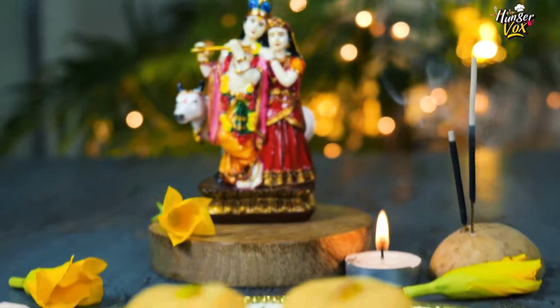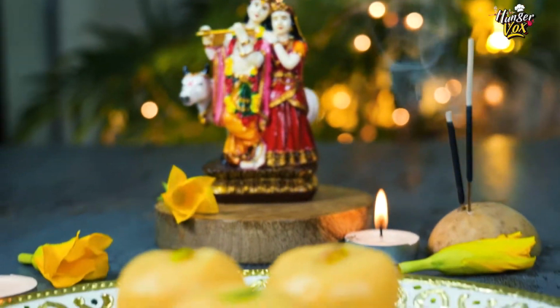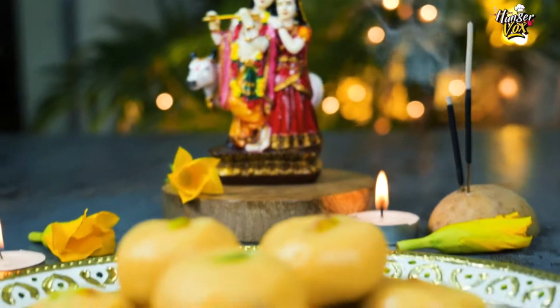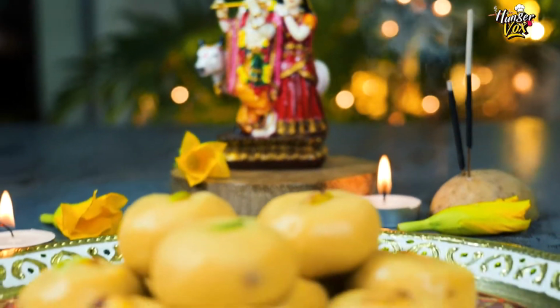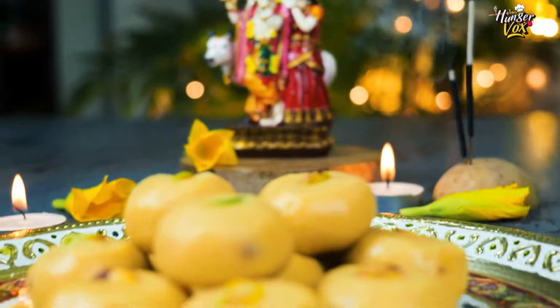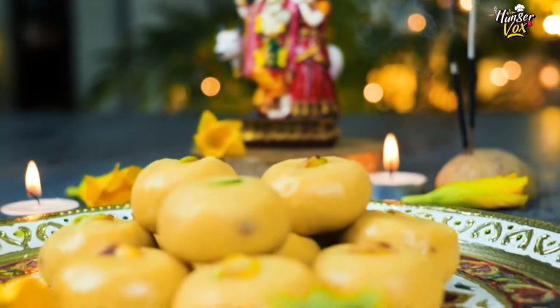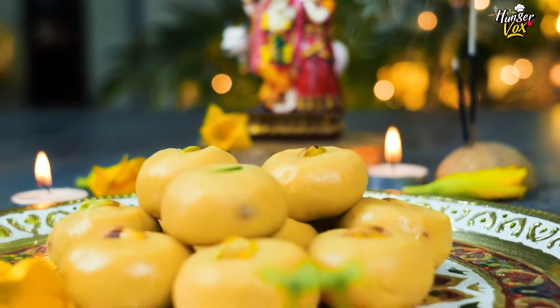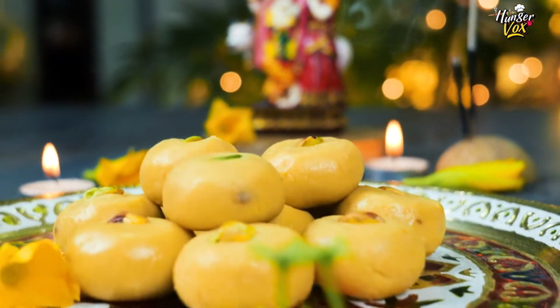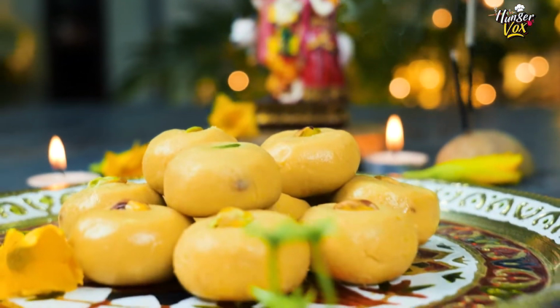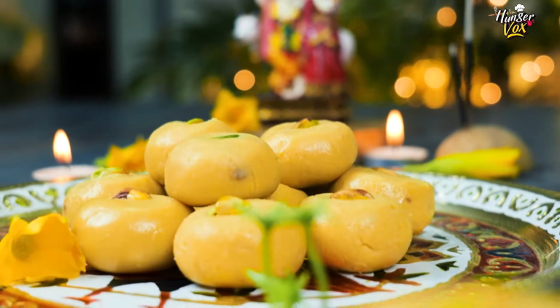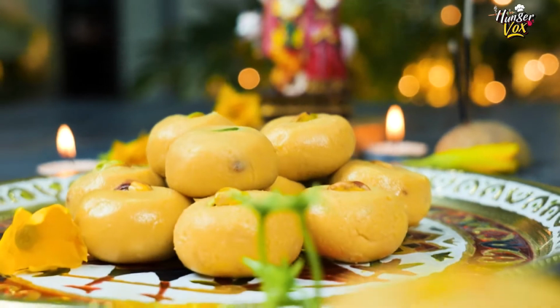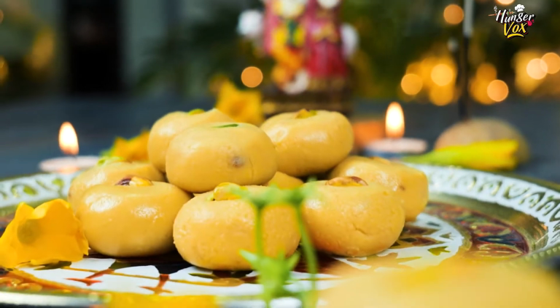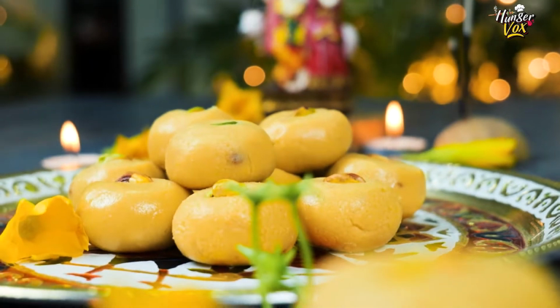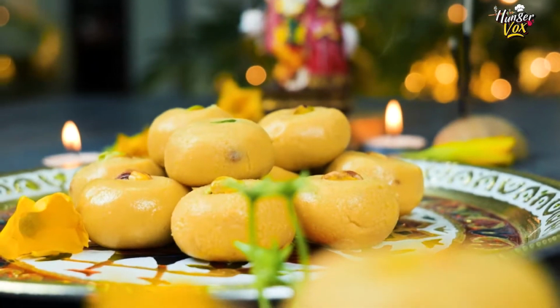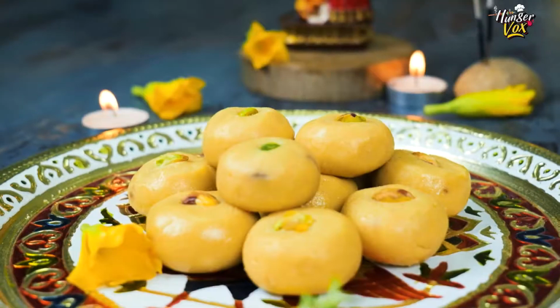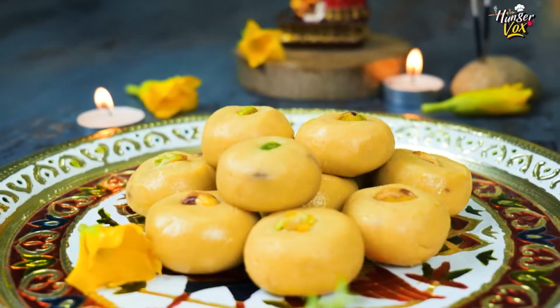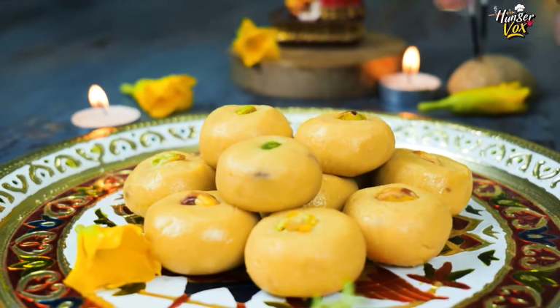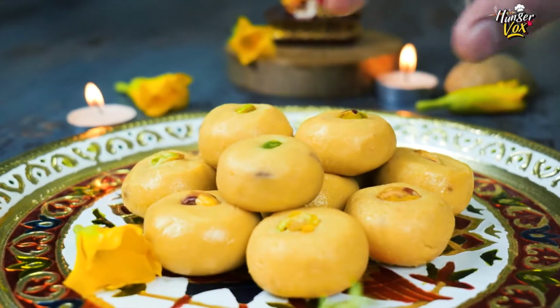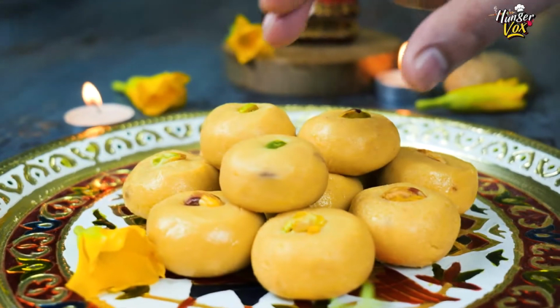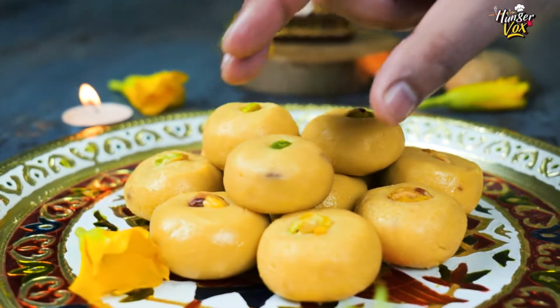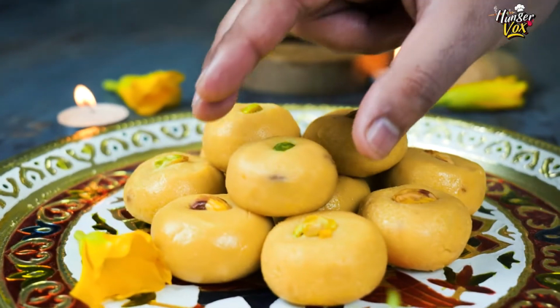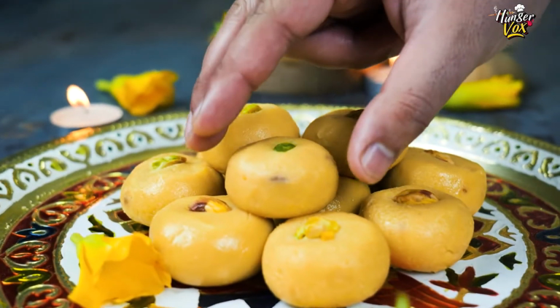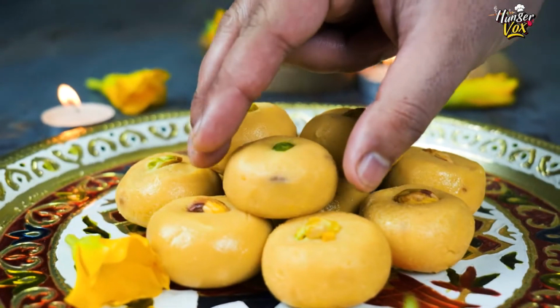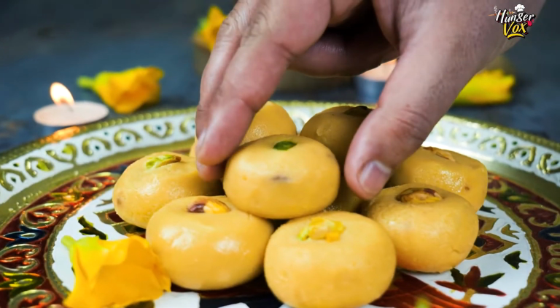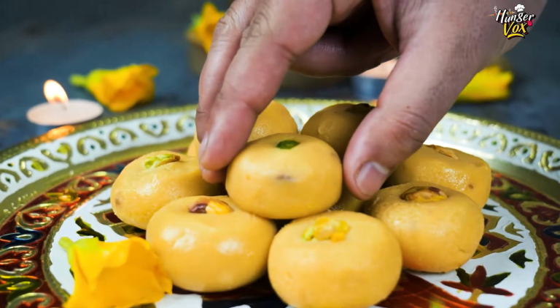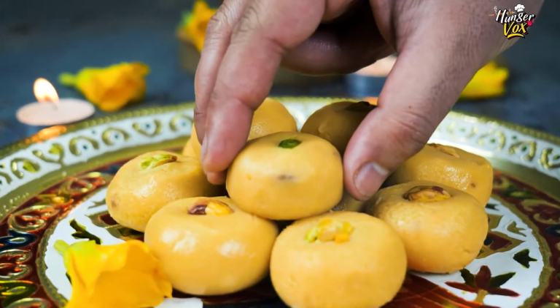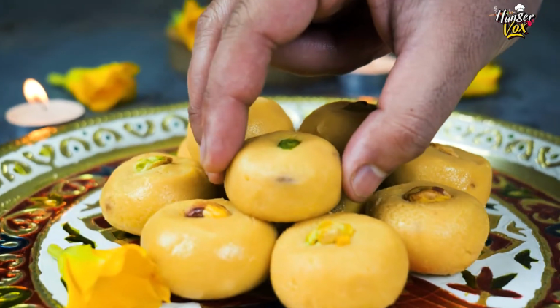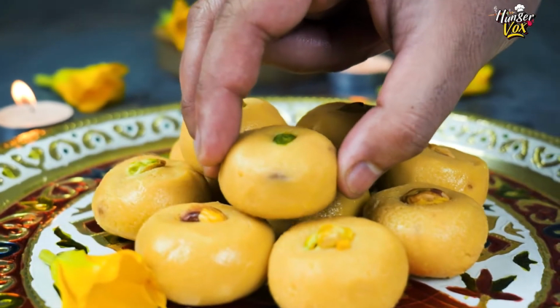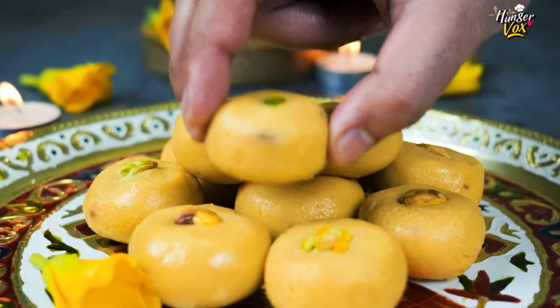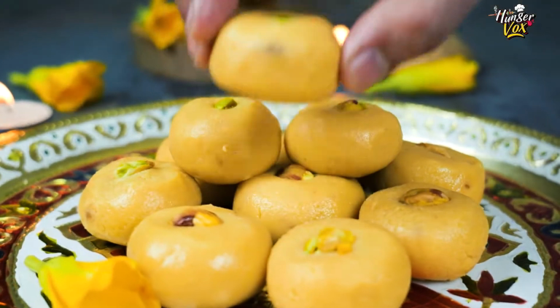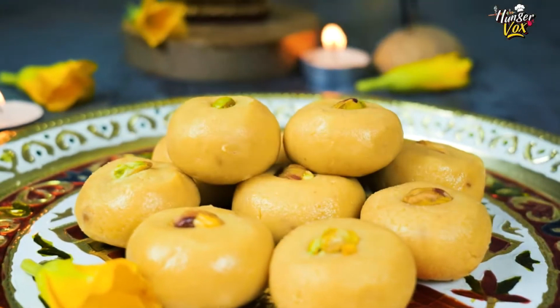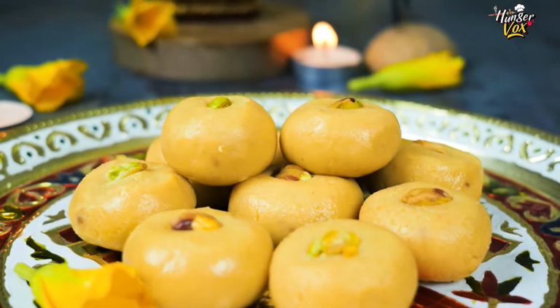Milk, sugar, kevra, kesar and ghee. So, chalo let's do it.